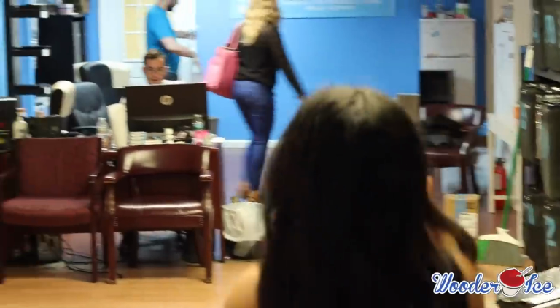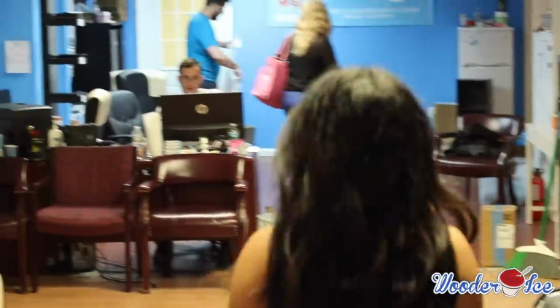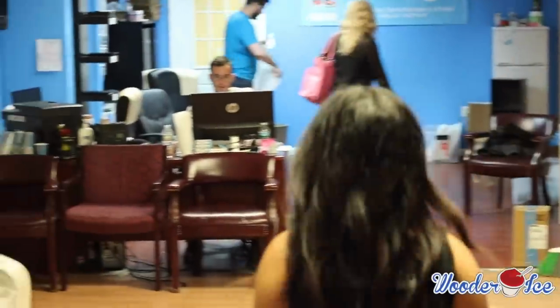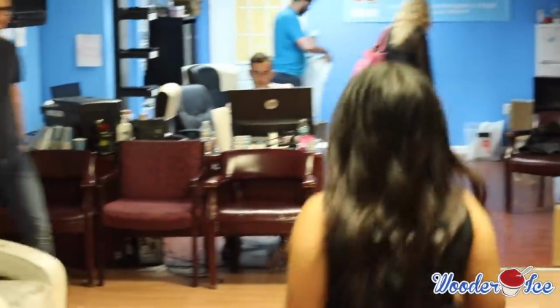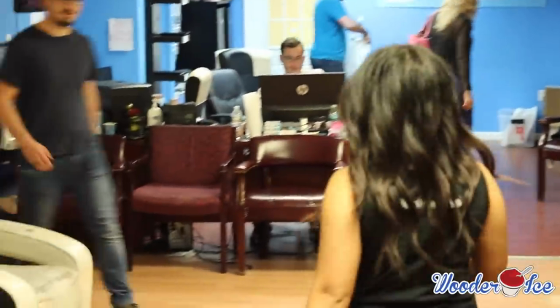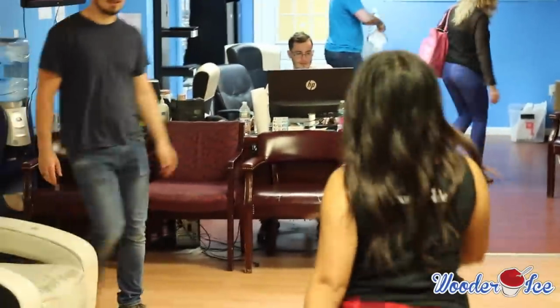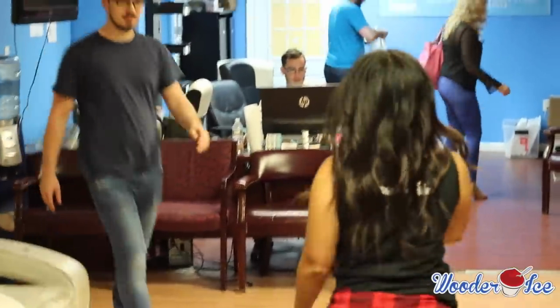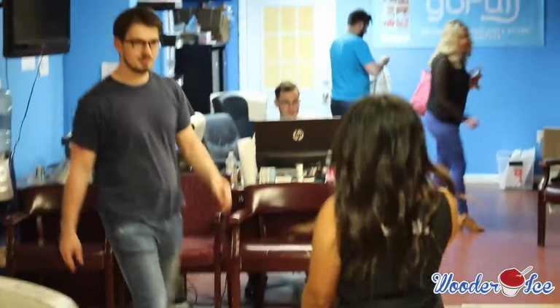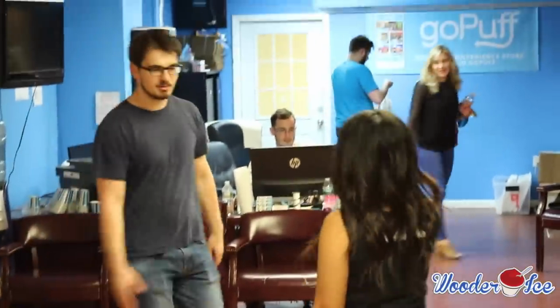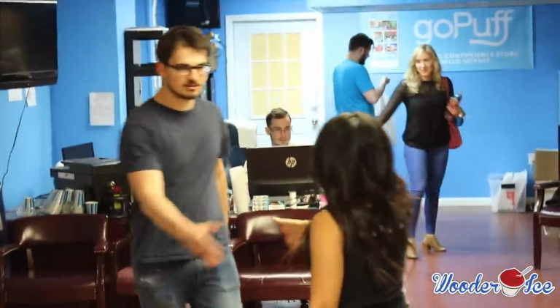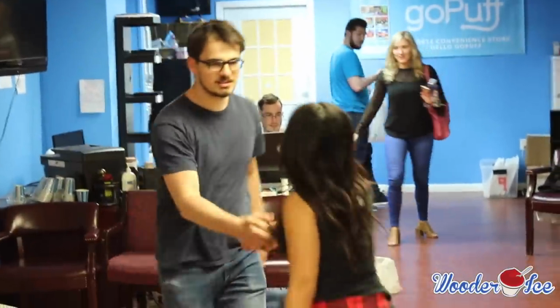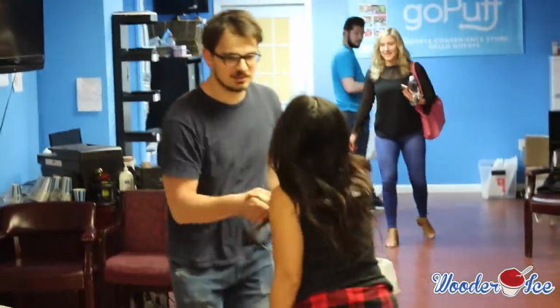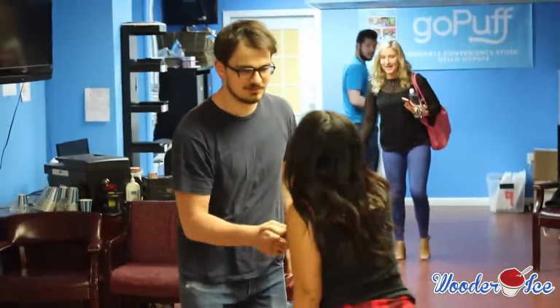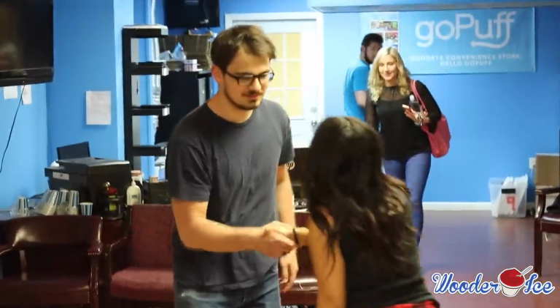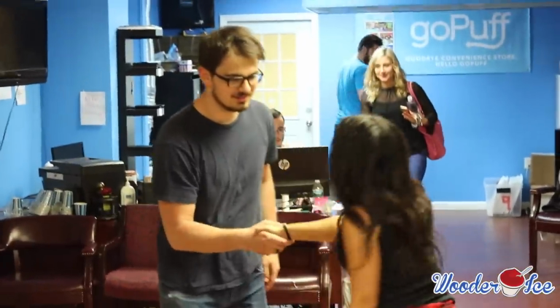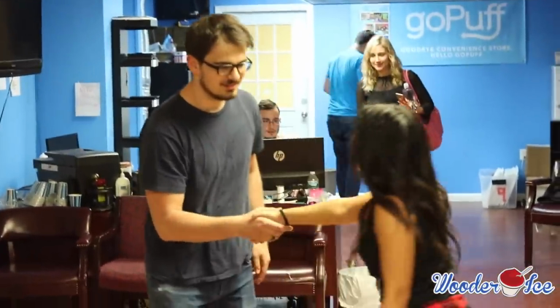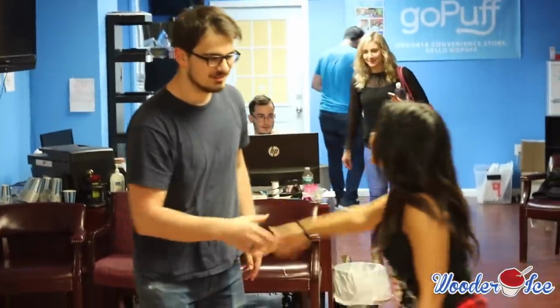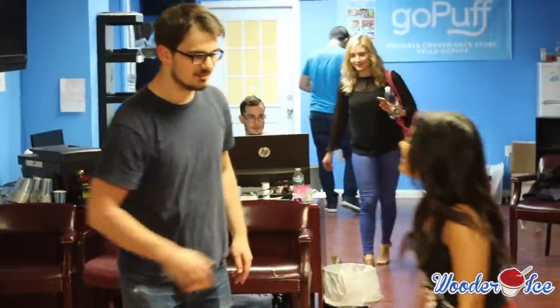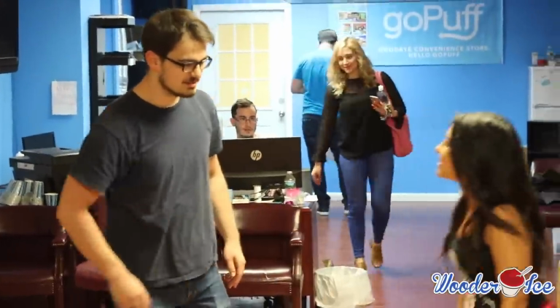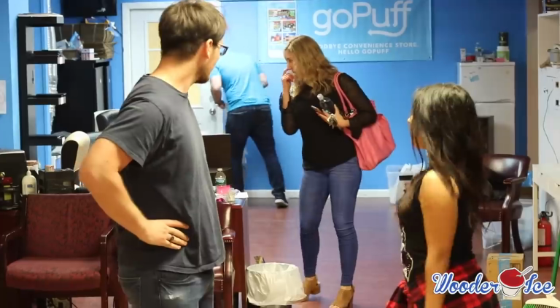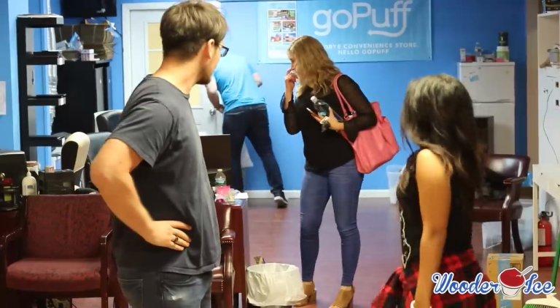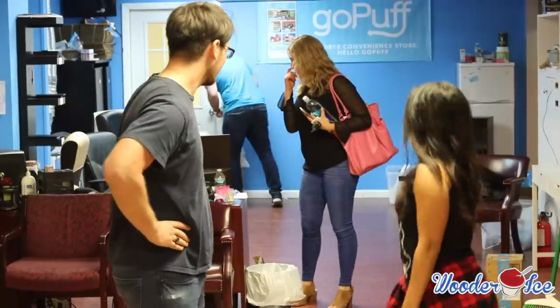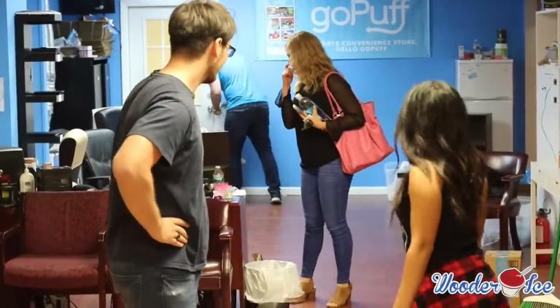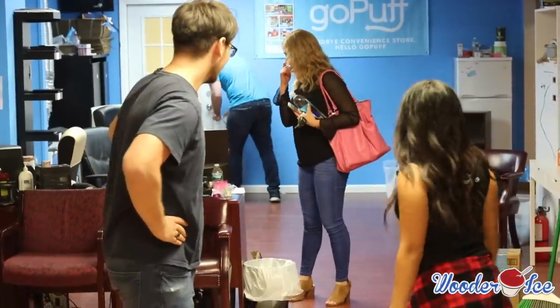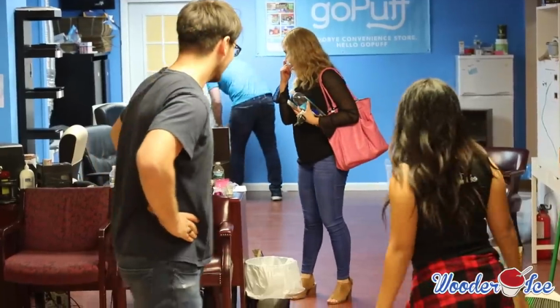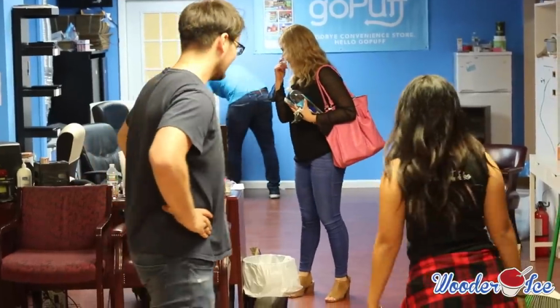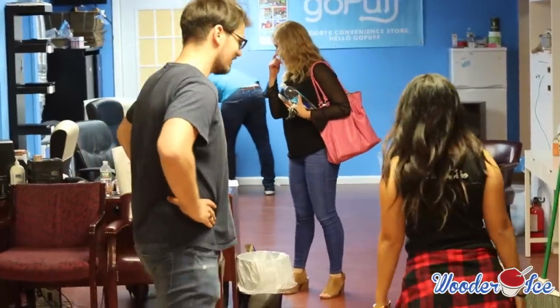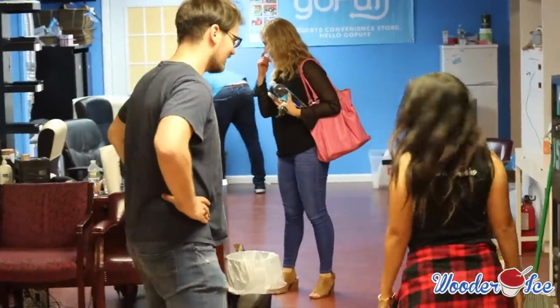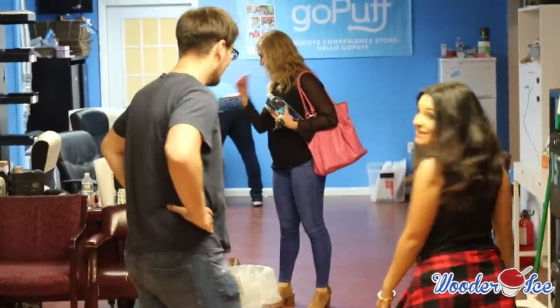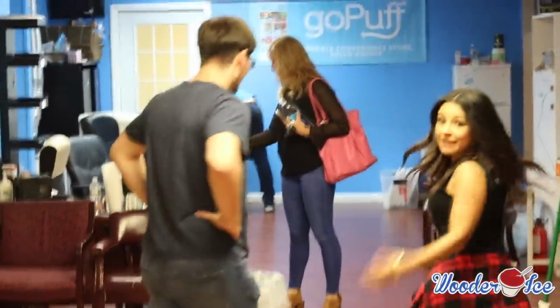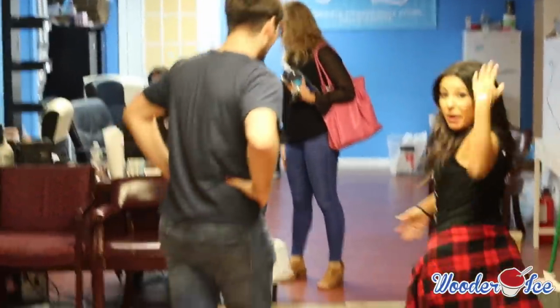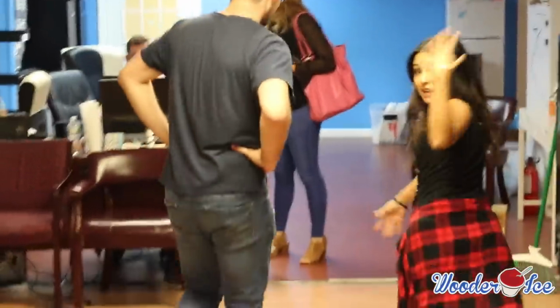Hey, how are you? How are you, Bogdan? Nice to meet you. I'm Farah. Okay, I'm totally excited. Let's do this. Come on, guys.